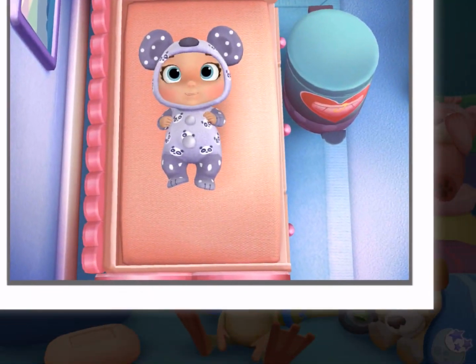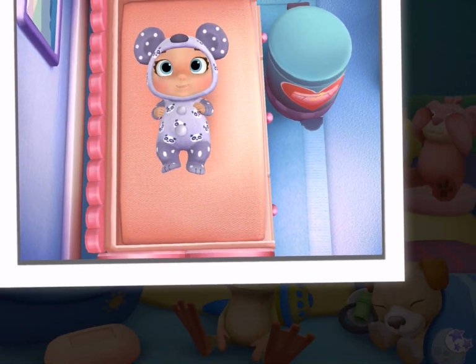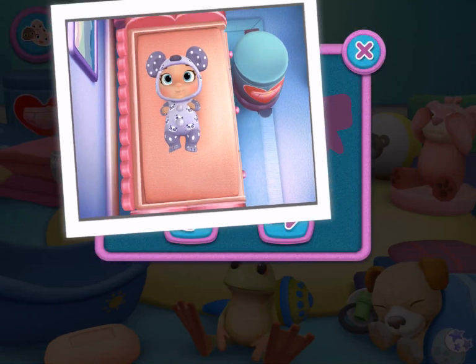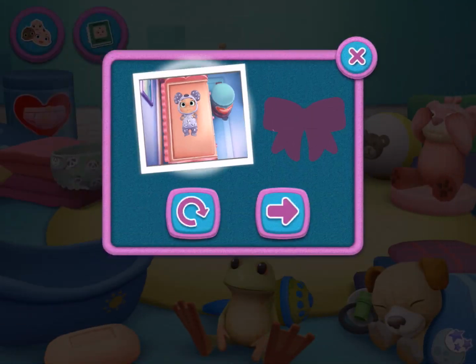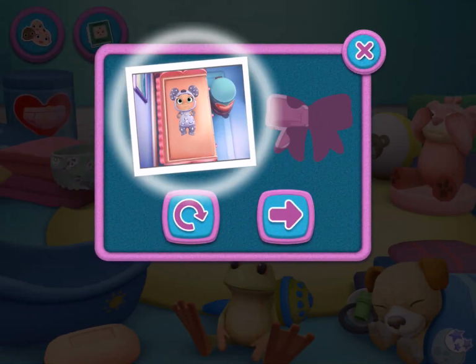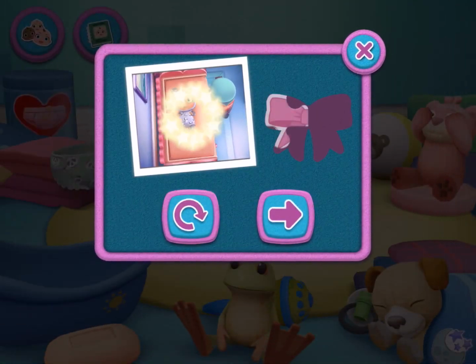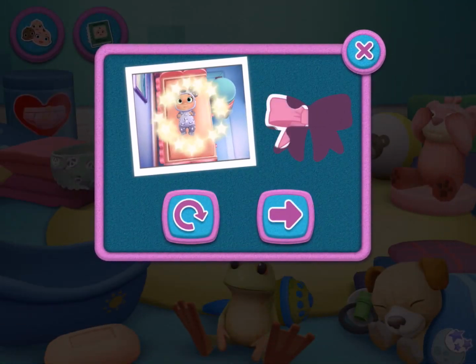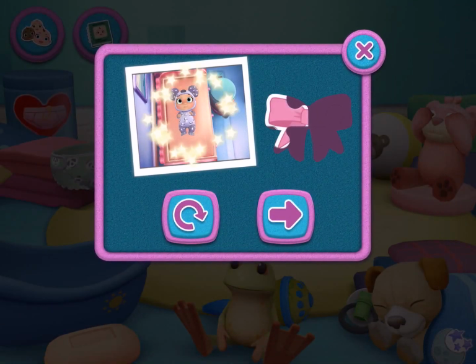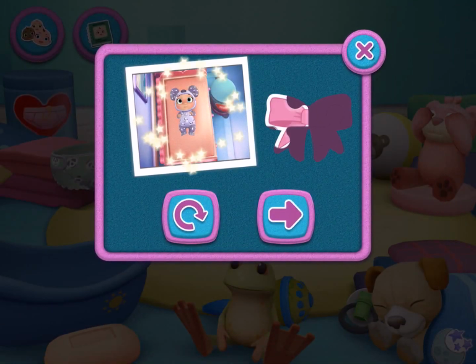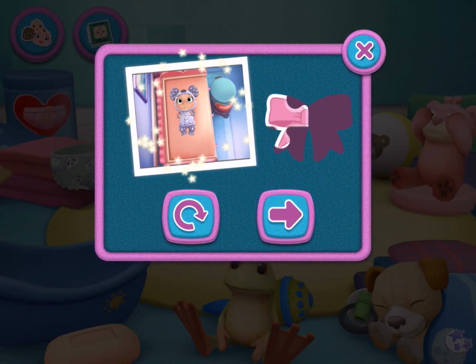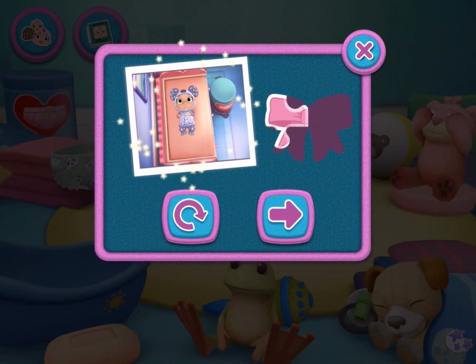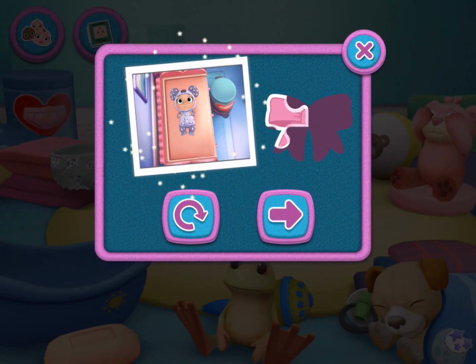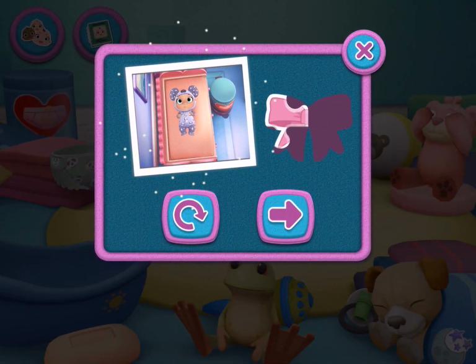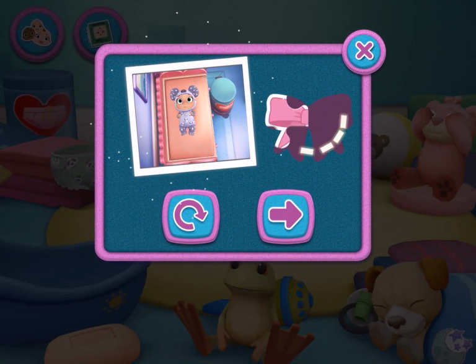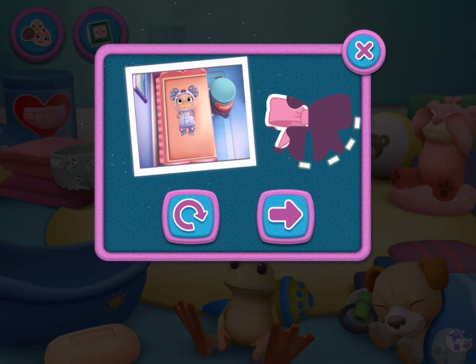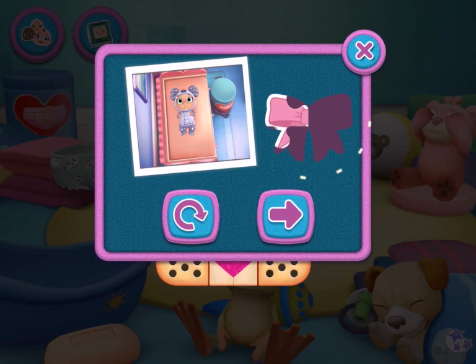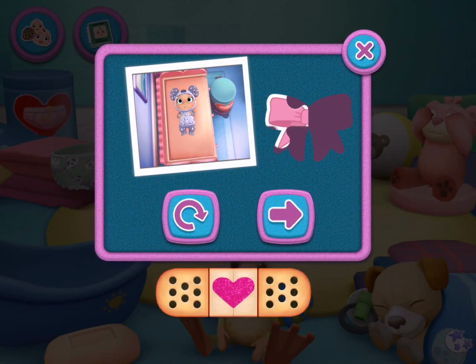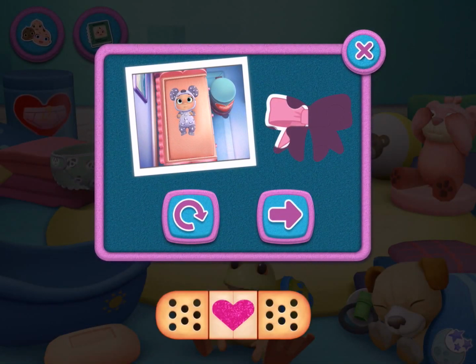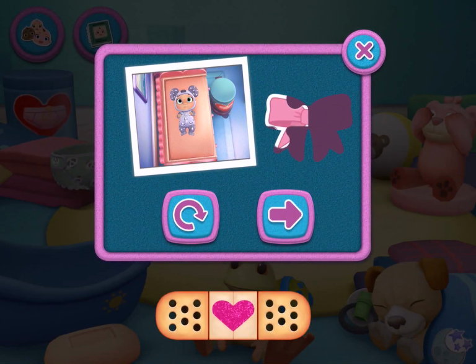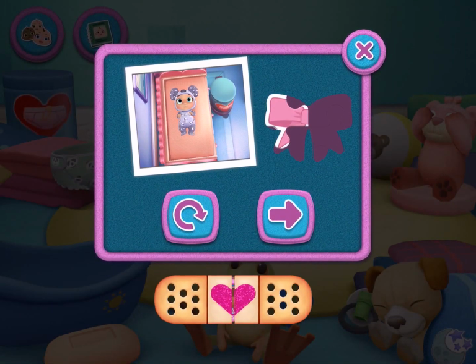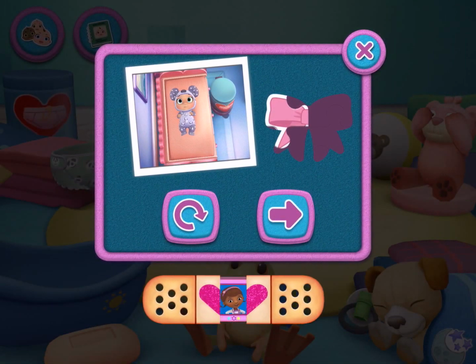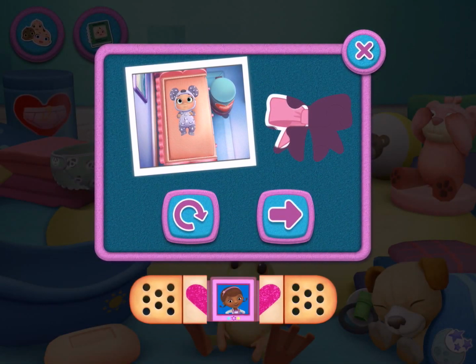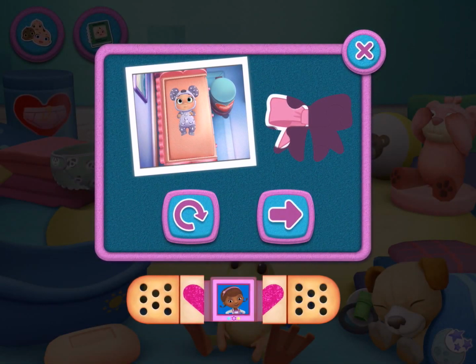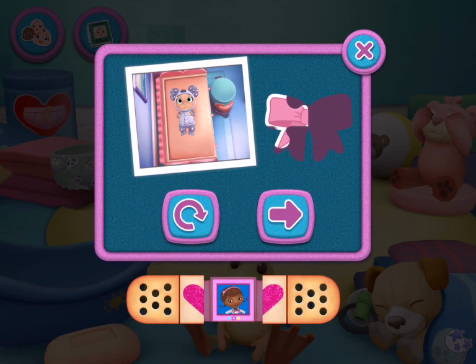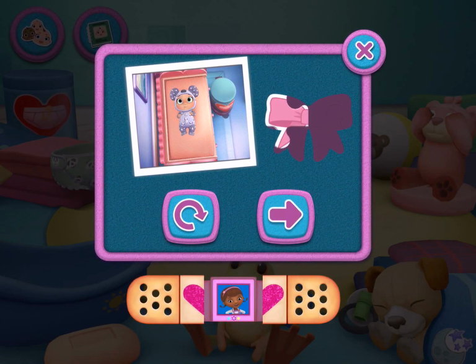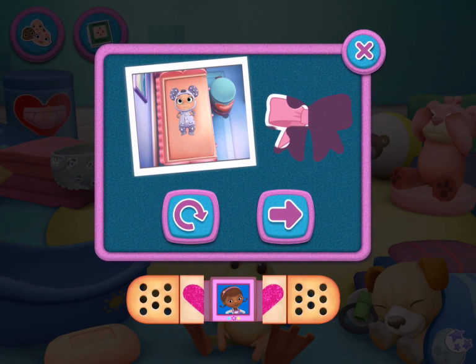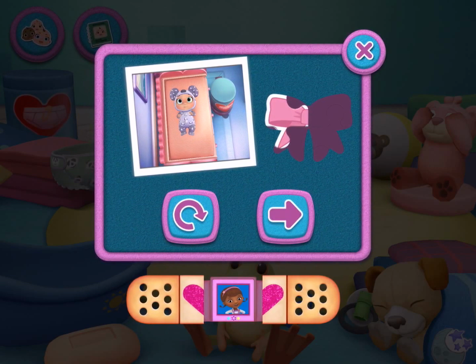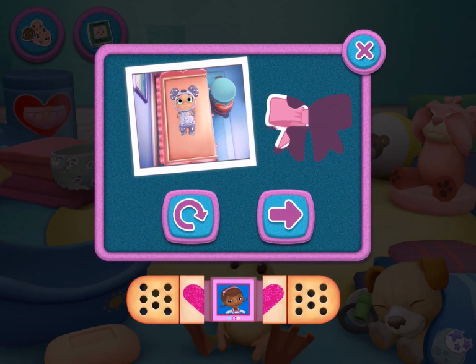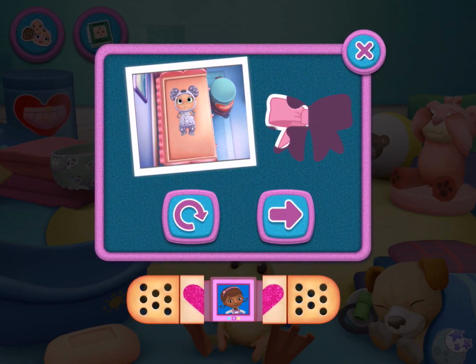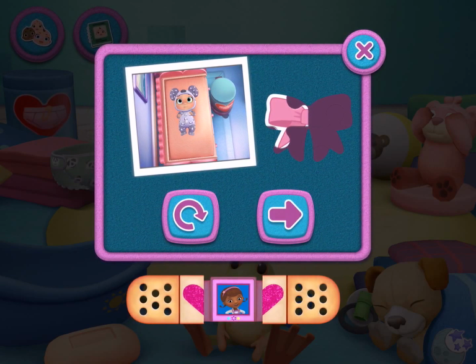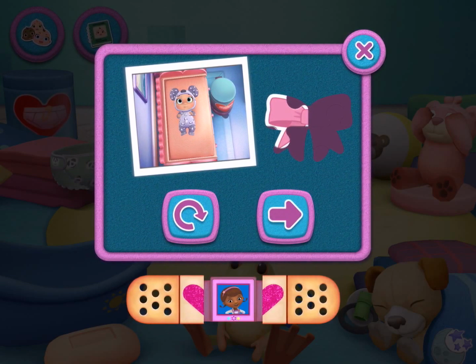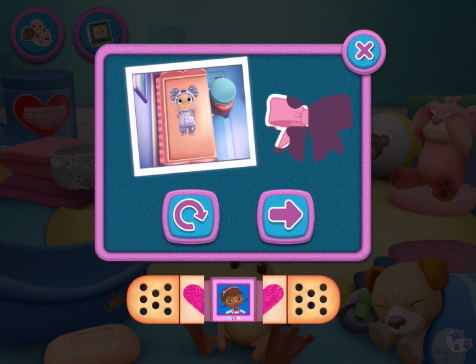Keep playing to unlock a new sticker. I'm so proud of you.